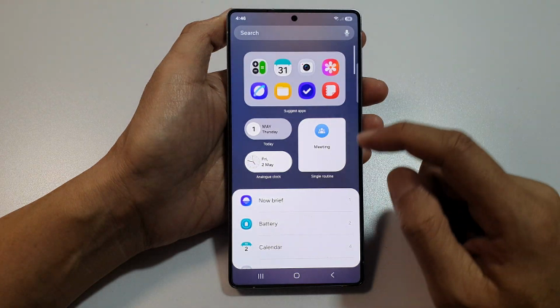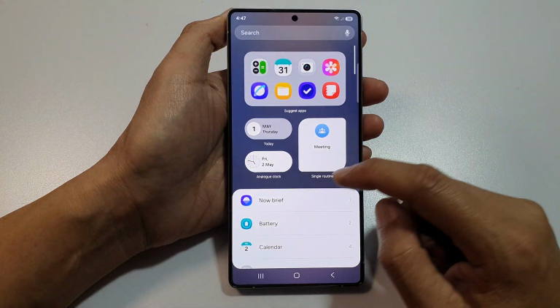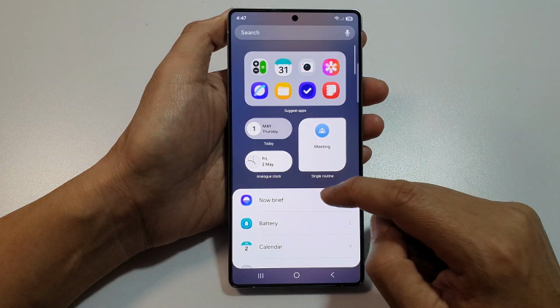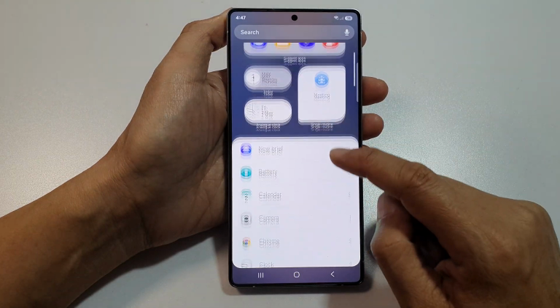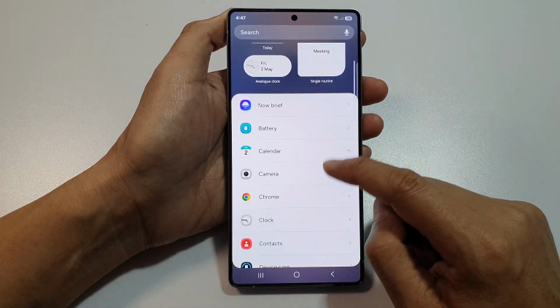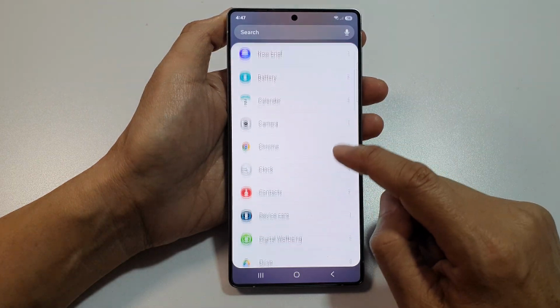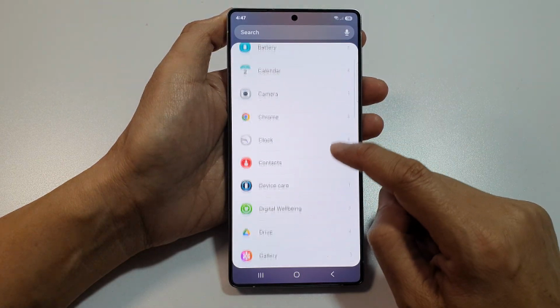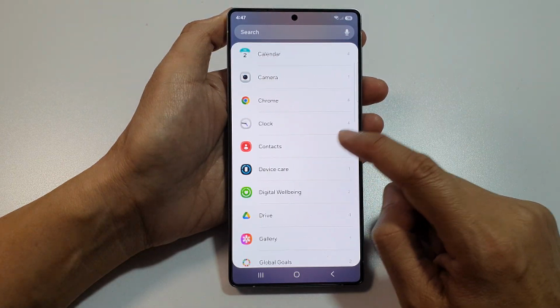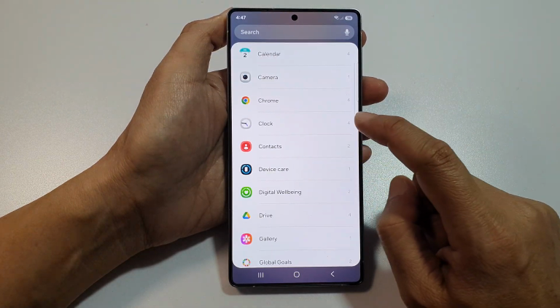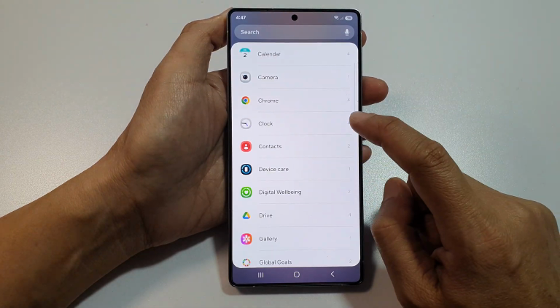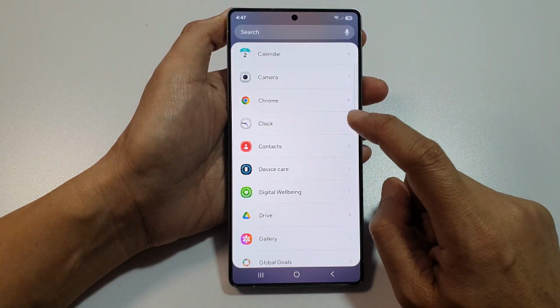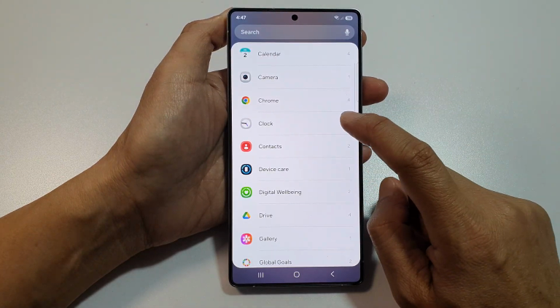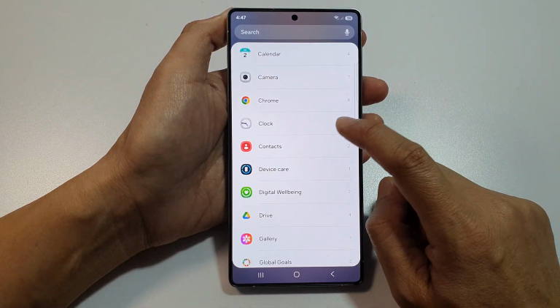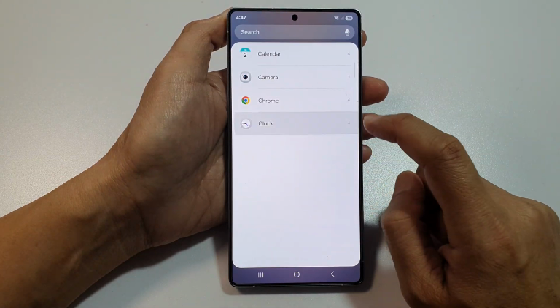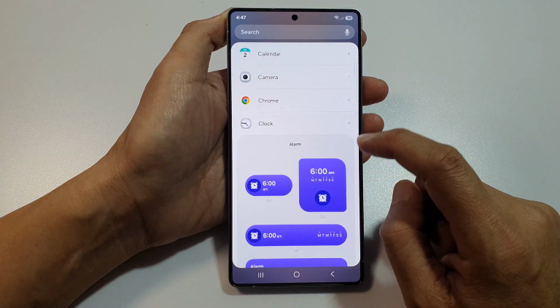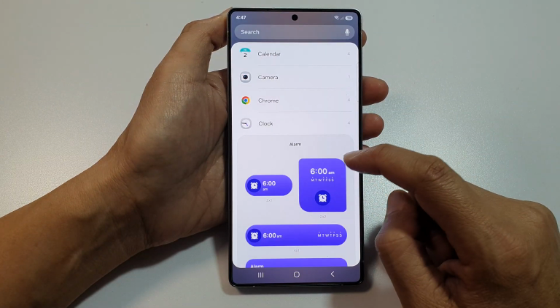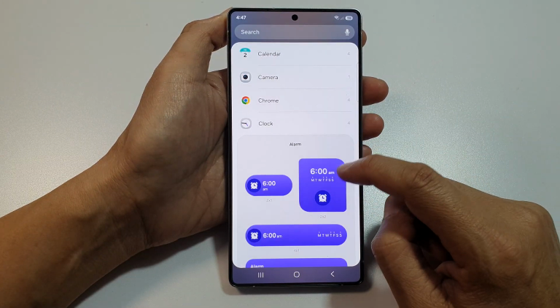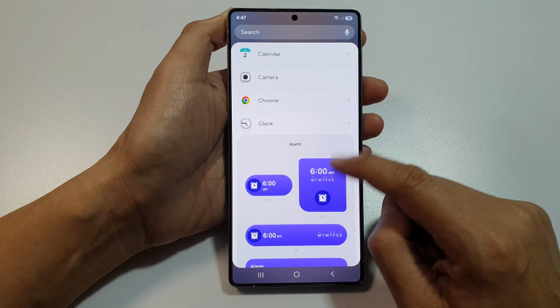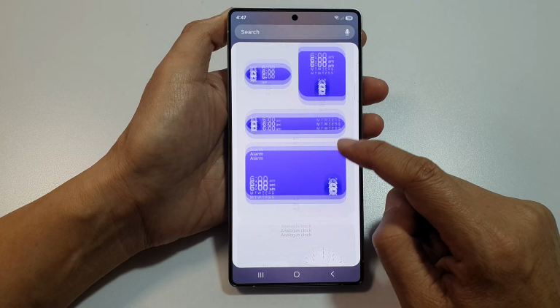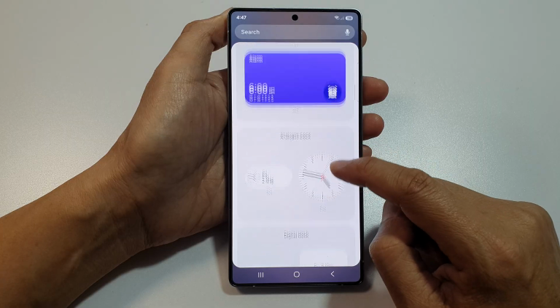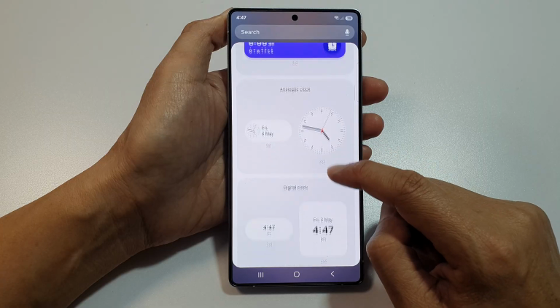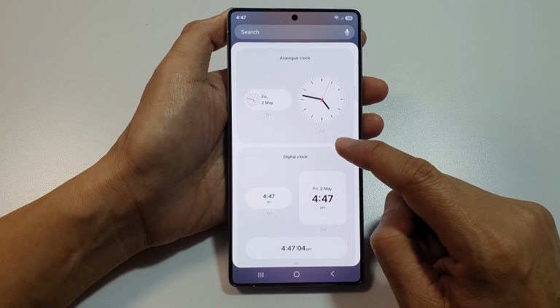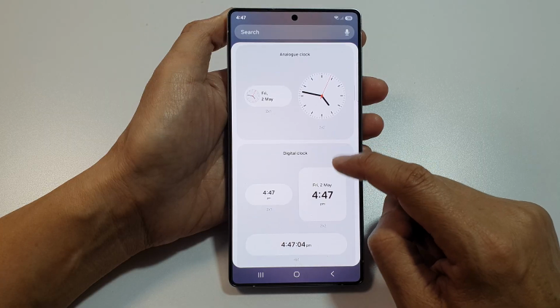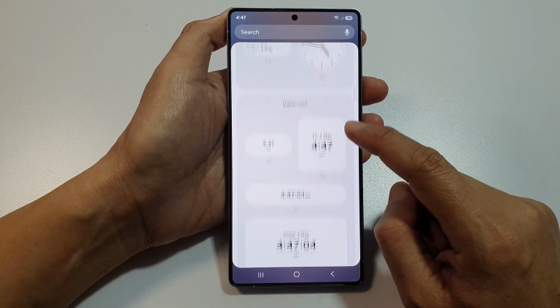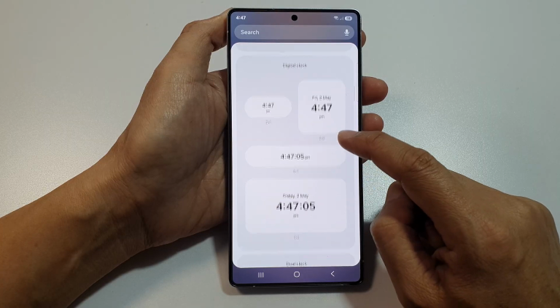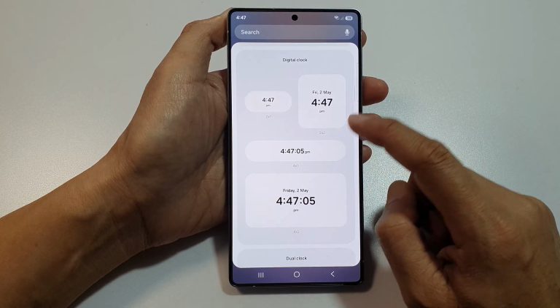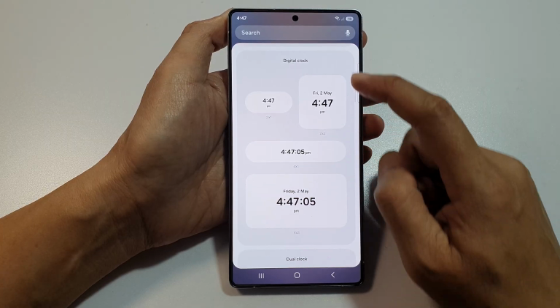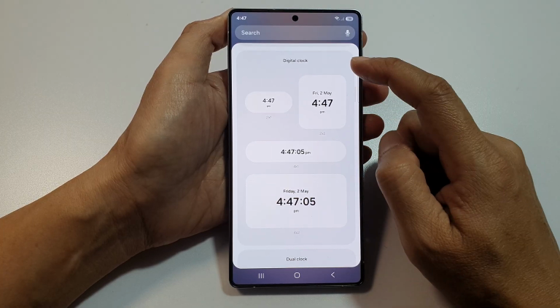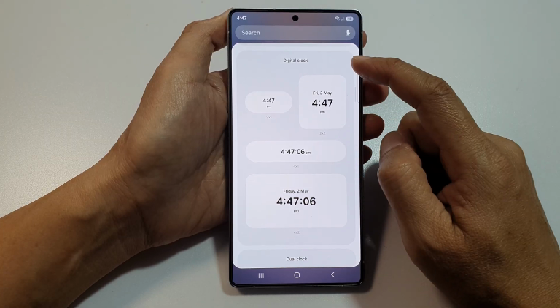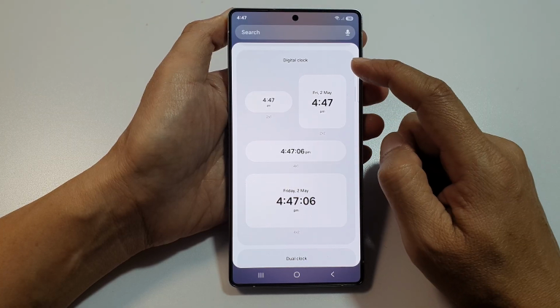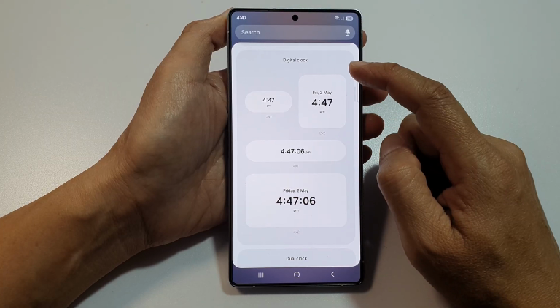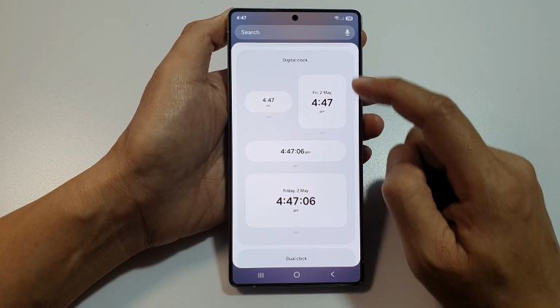From here, we scroll down, then tap on clock. After that, we scroll down to the digital clock section.